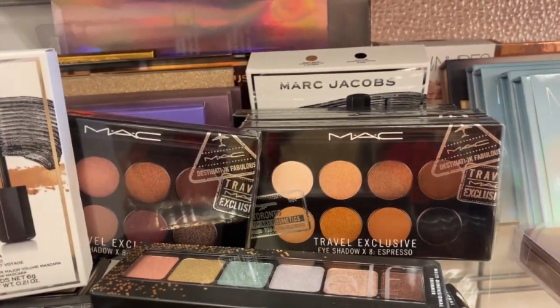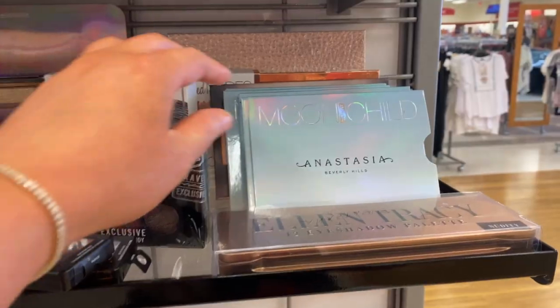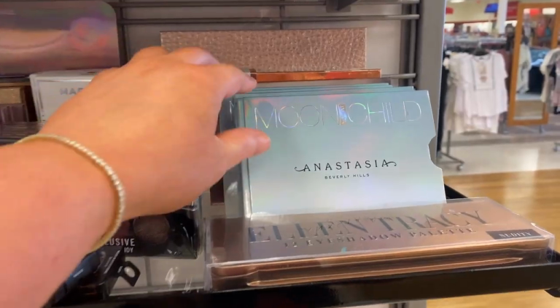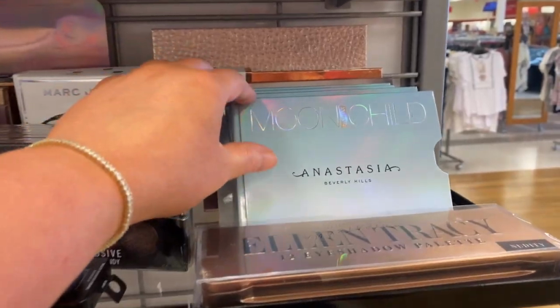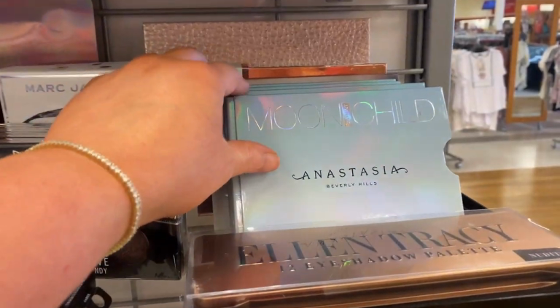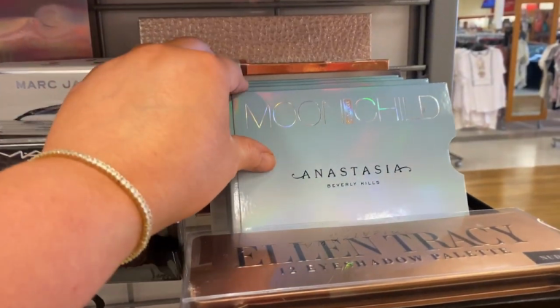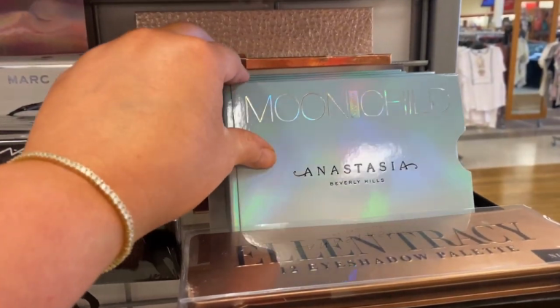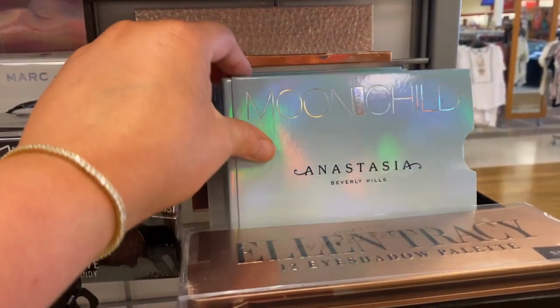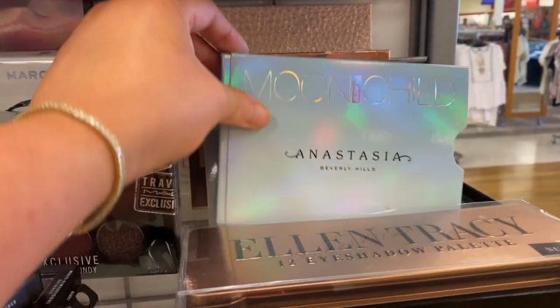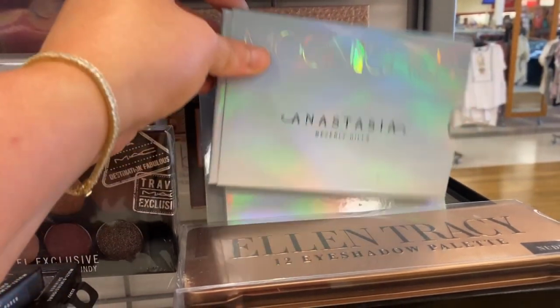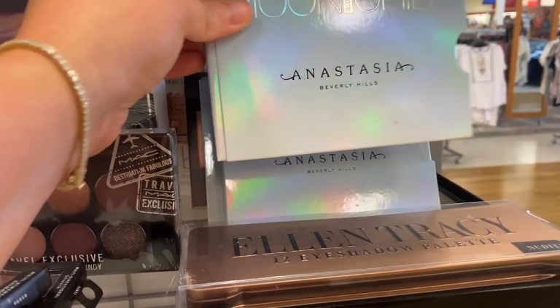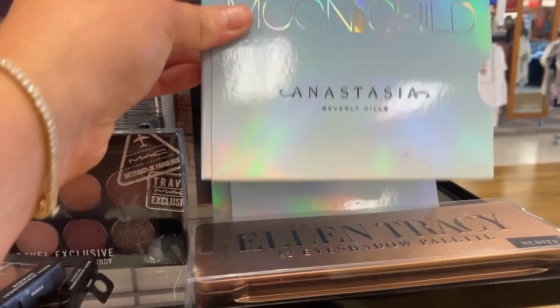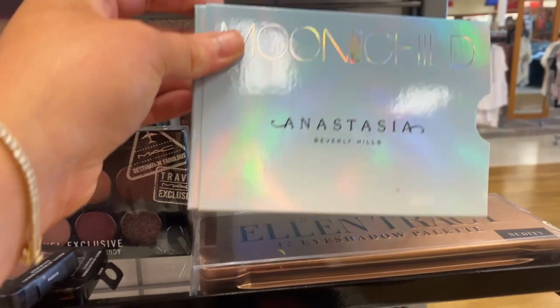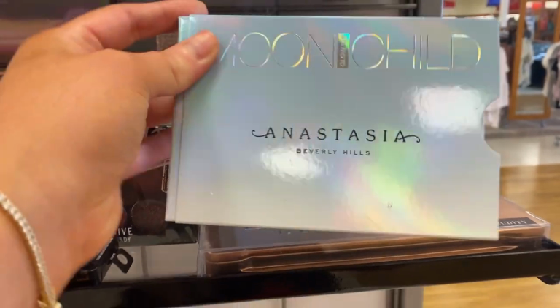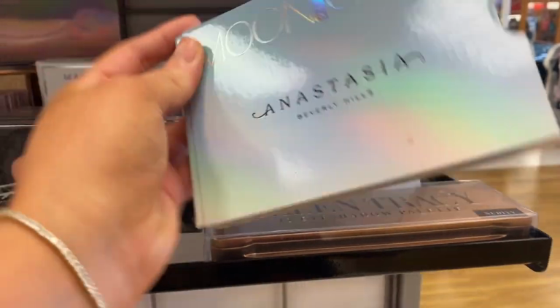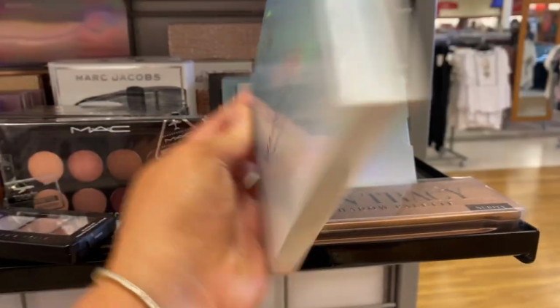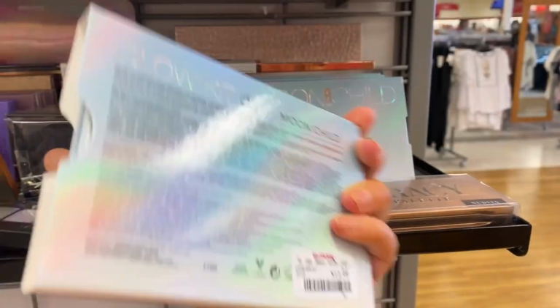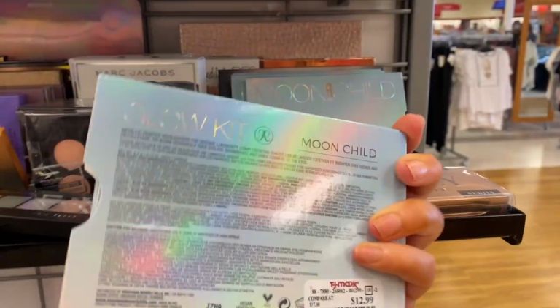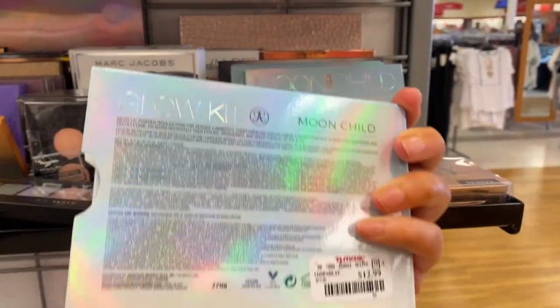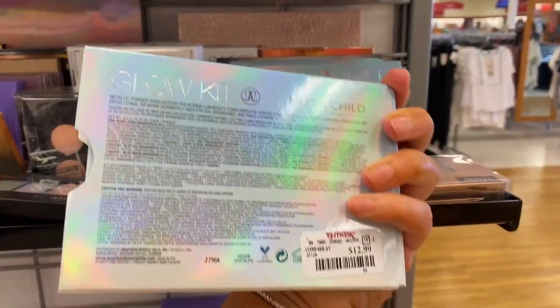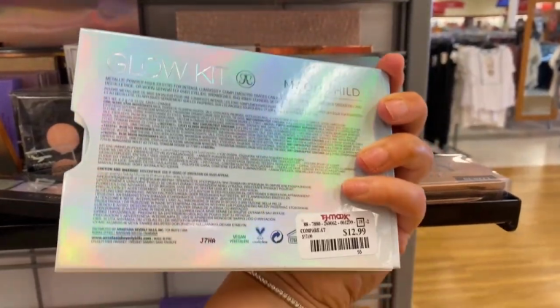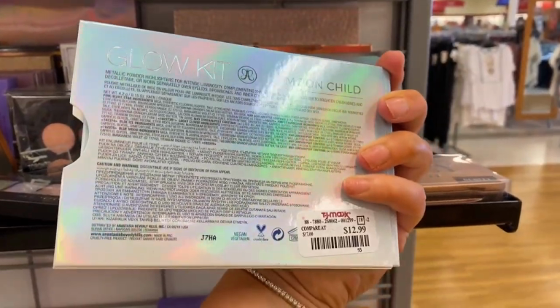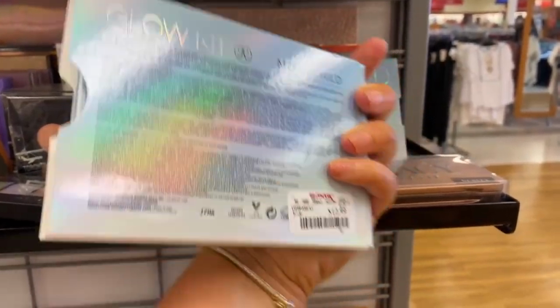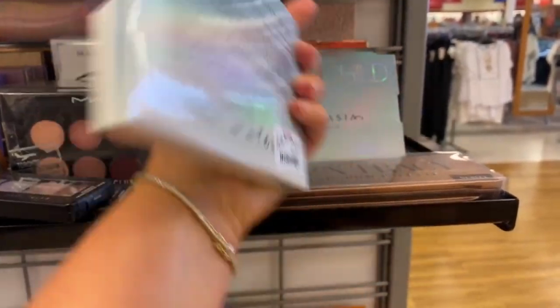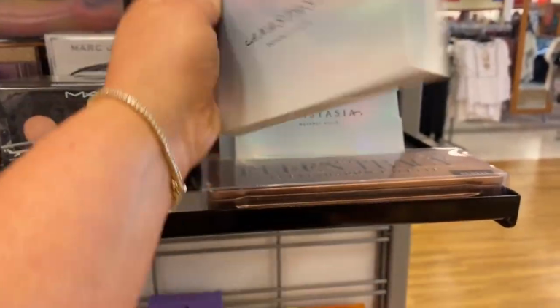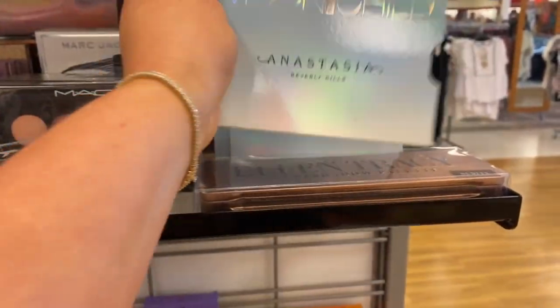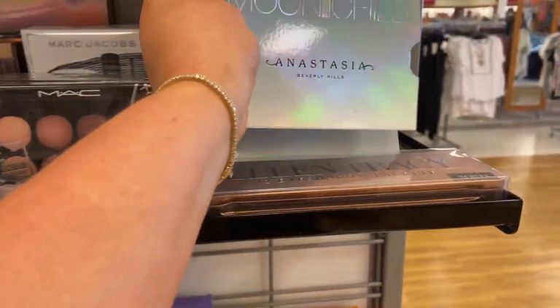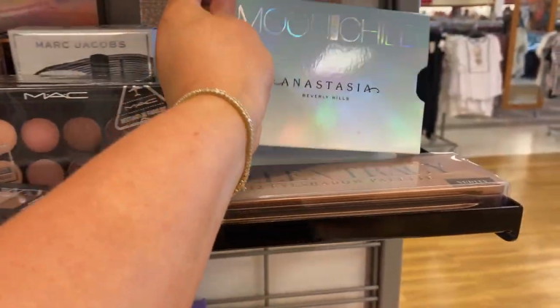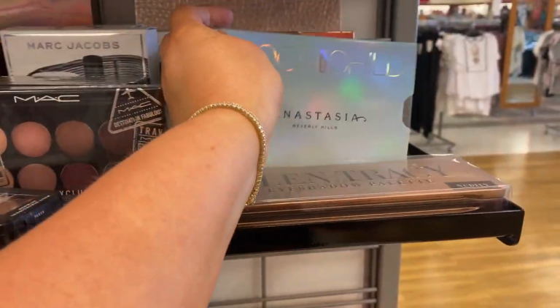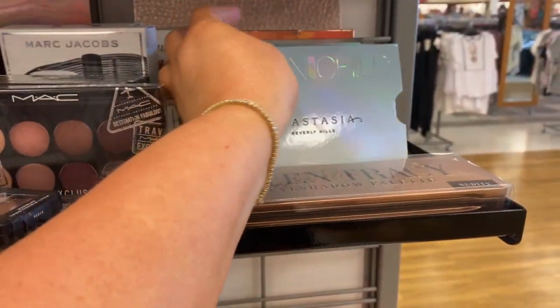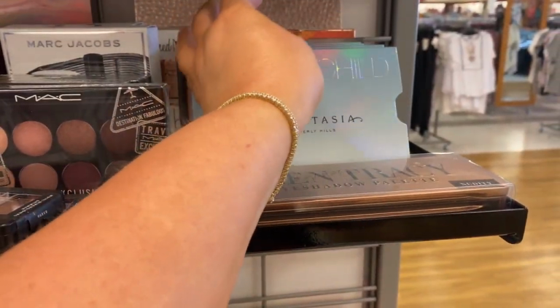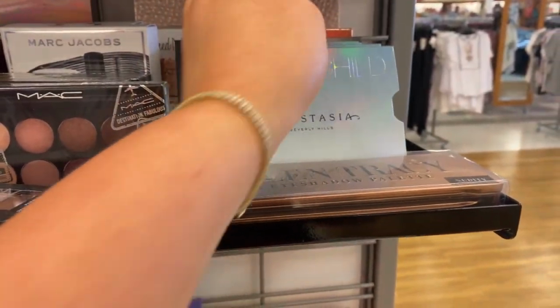We have some Anastasia up here too — this is the Moonchild highlight palette. $12.99, not bad.